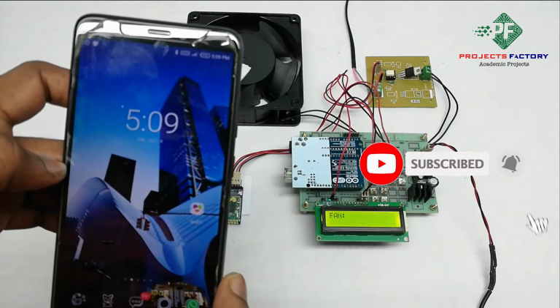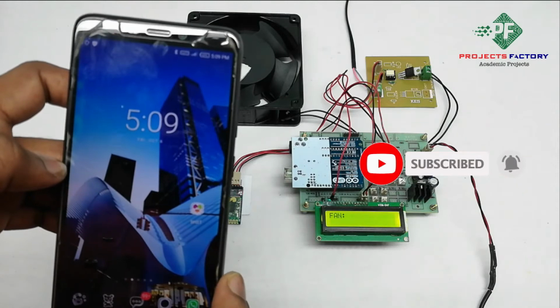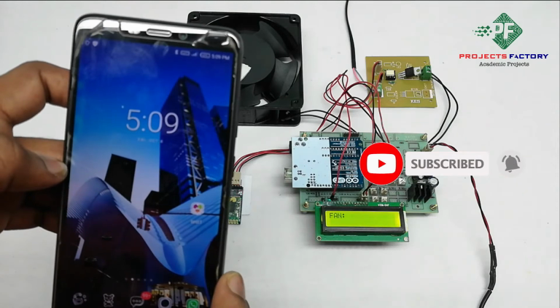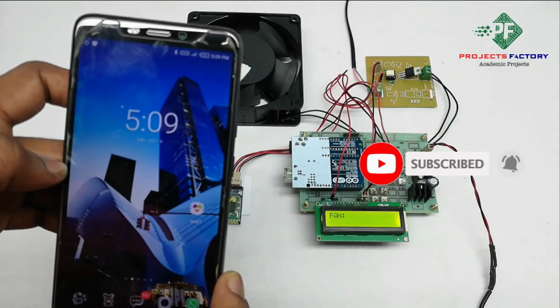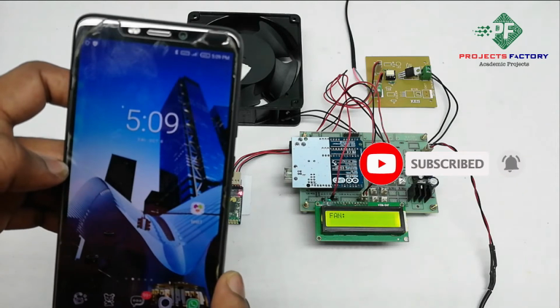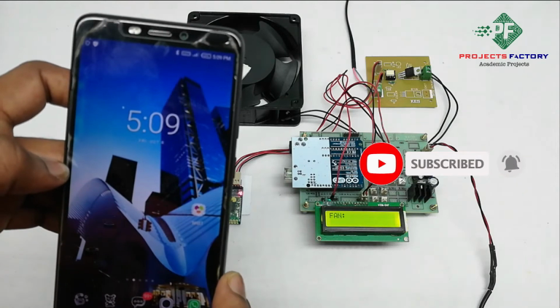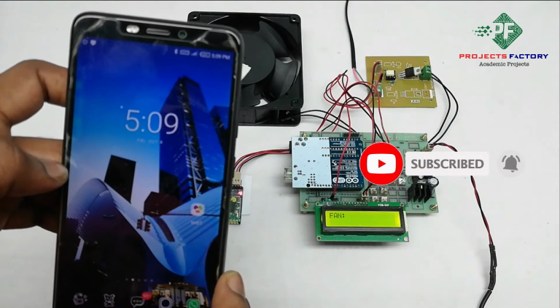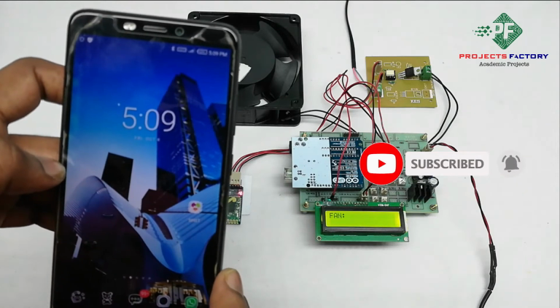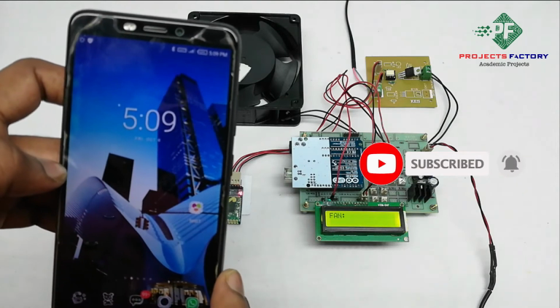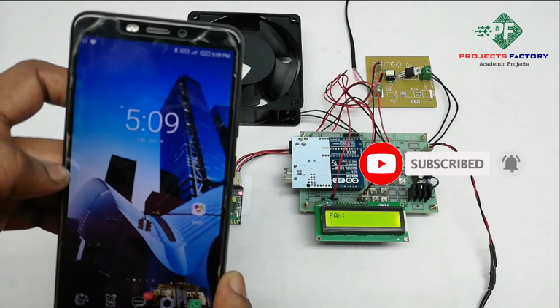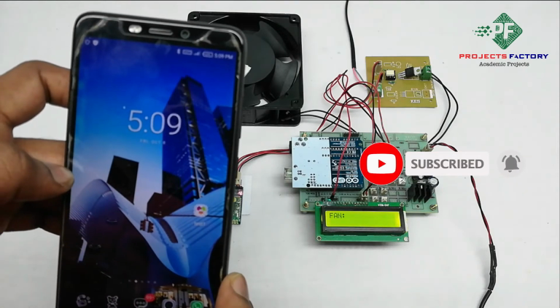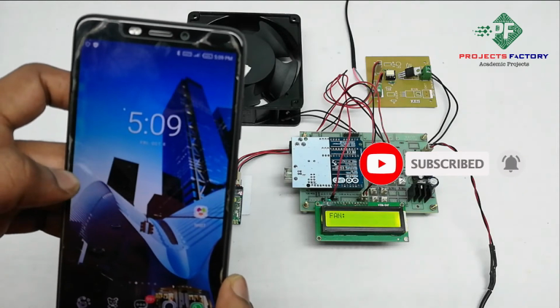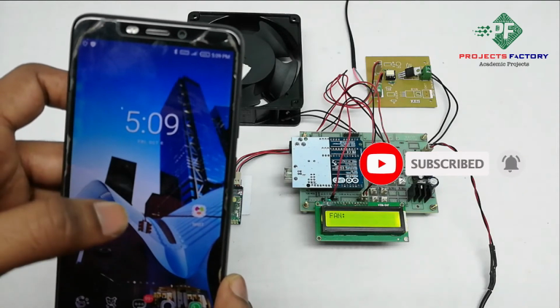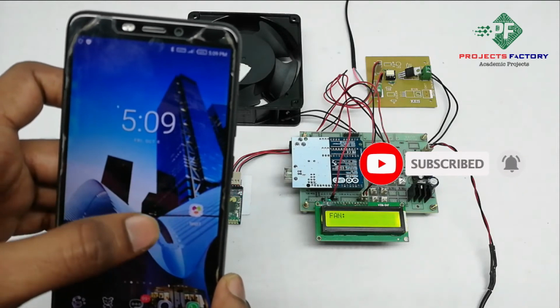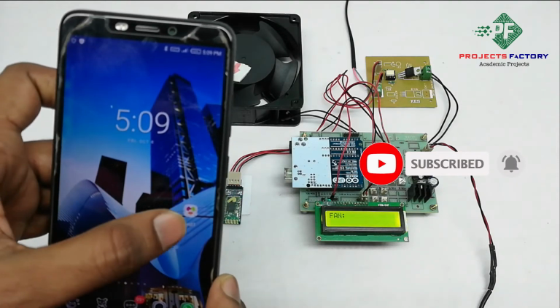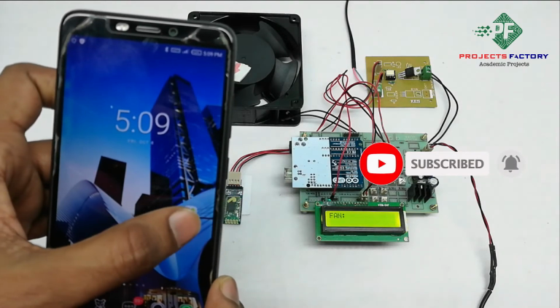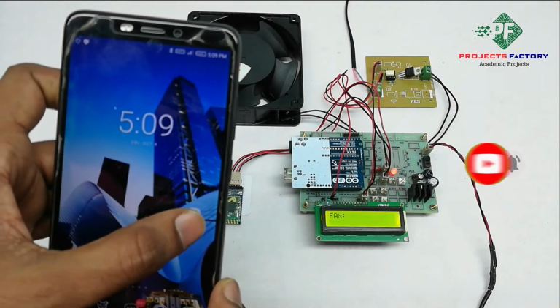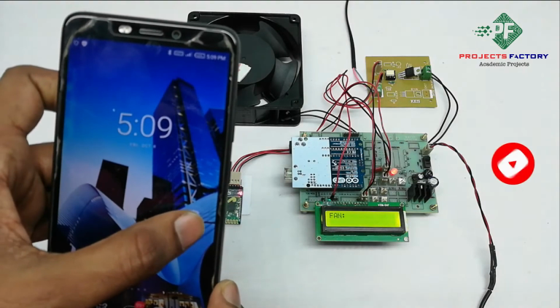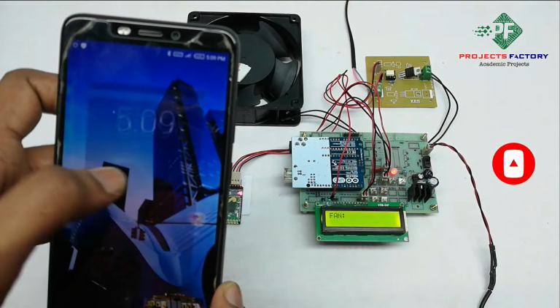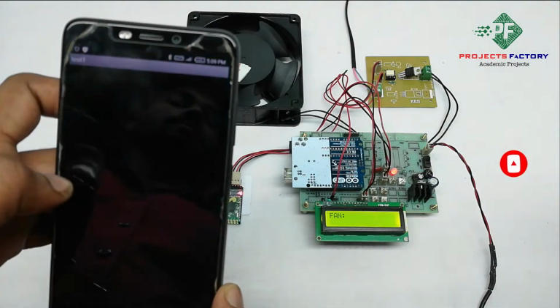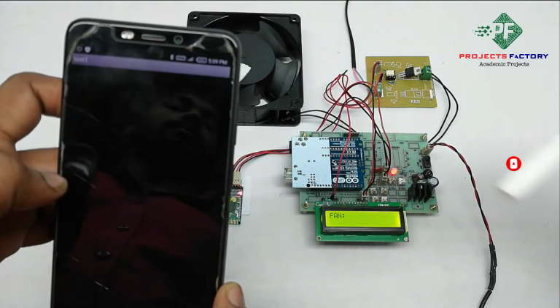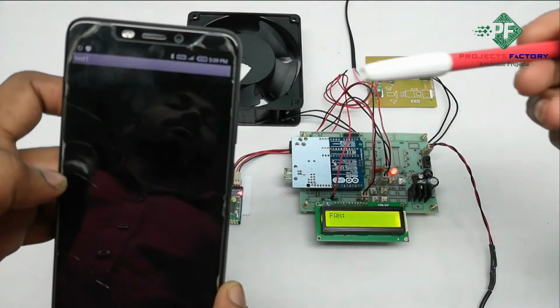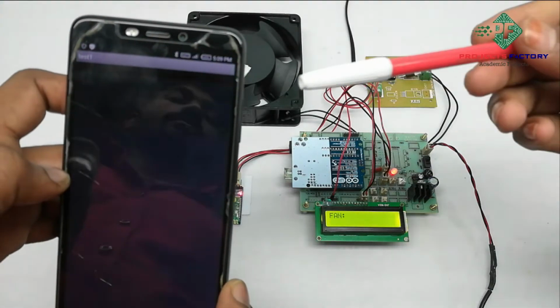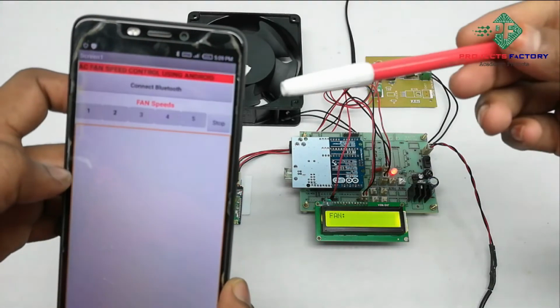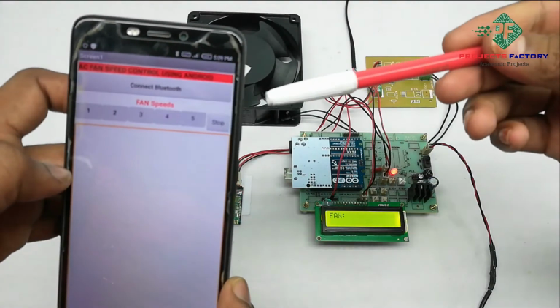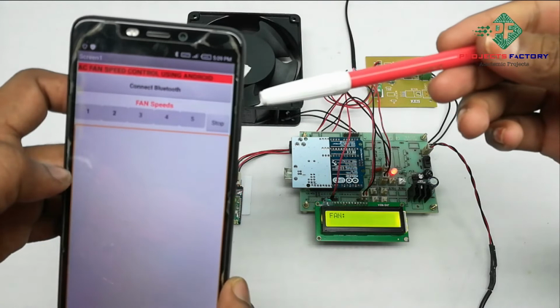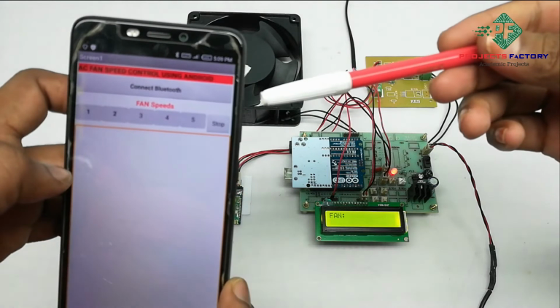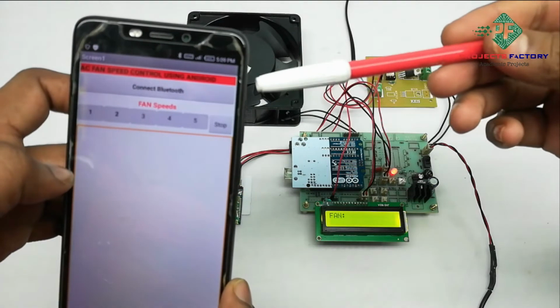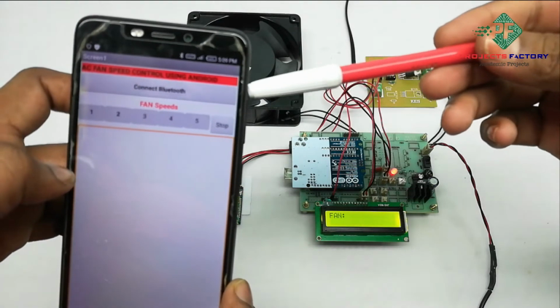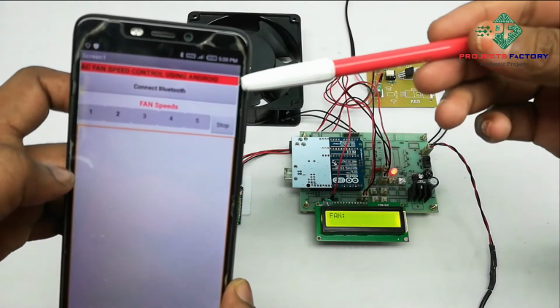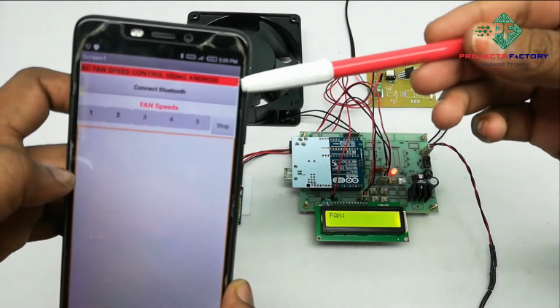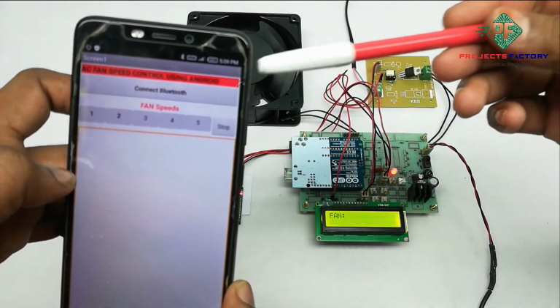Now open the app — here we have a customized Bluetooth app. Connect Bluetooth.